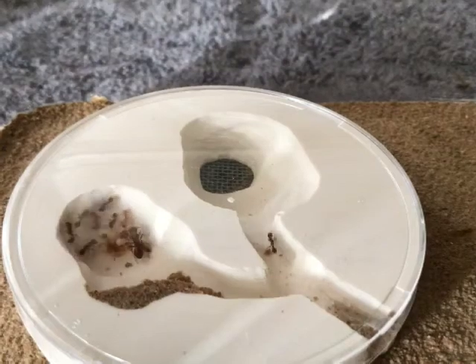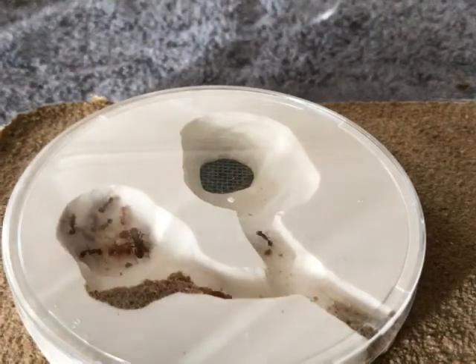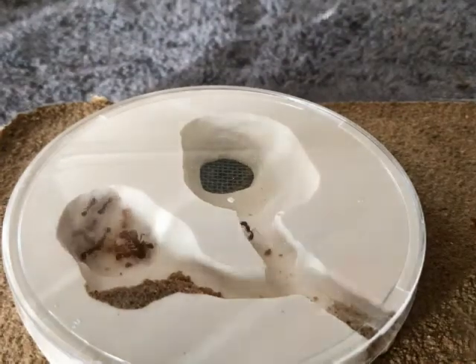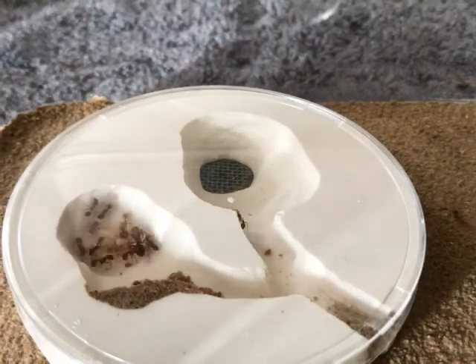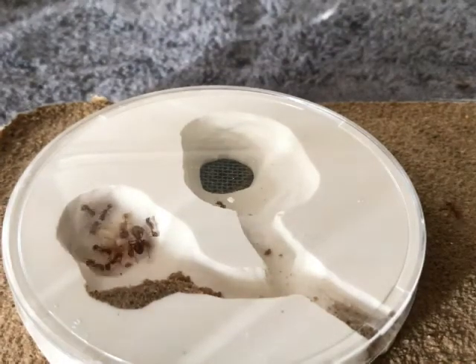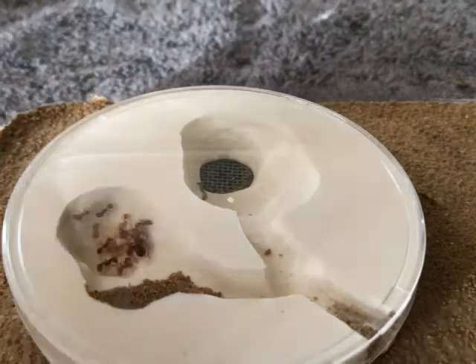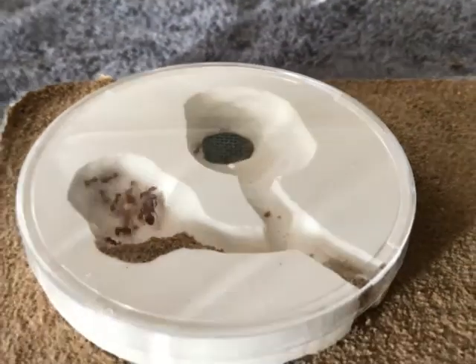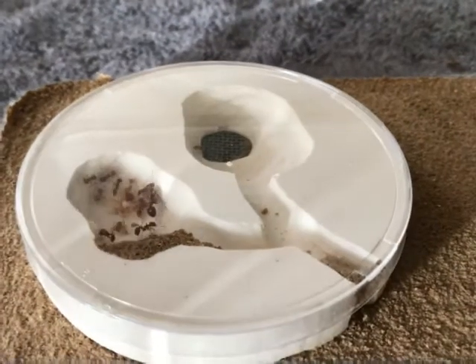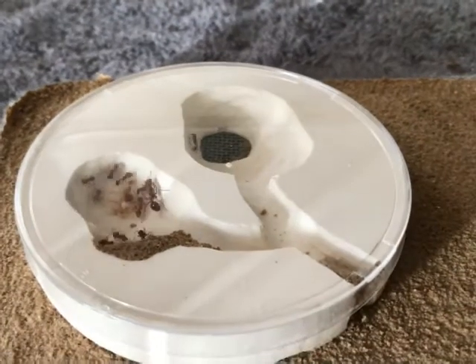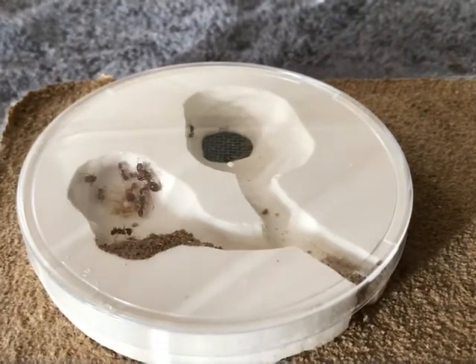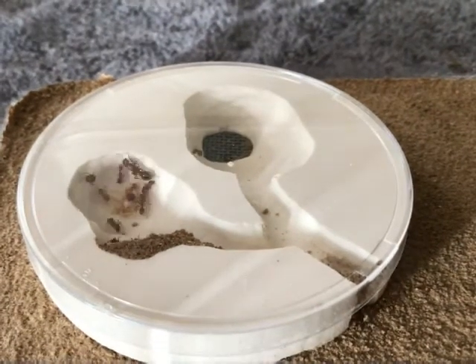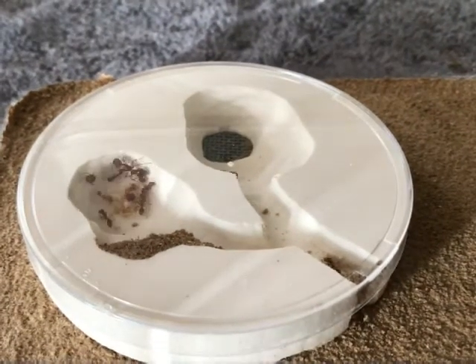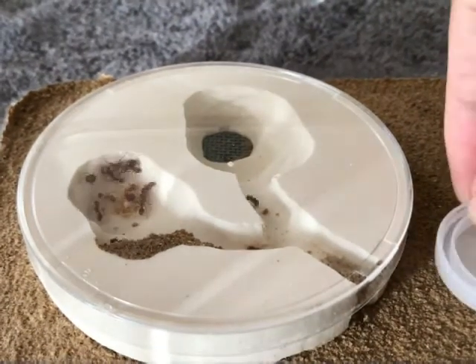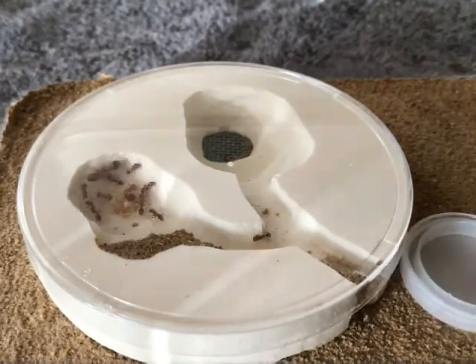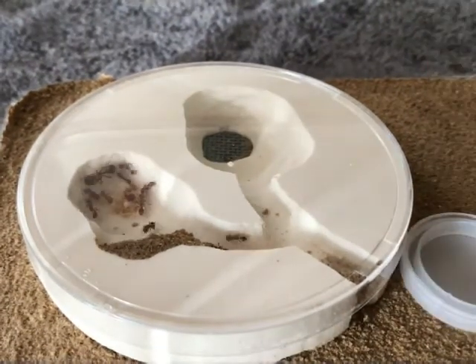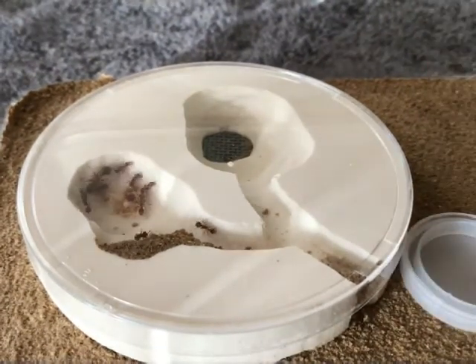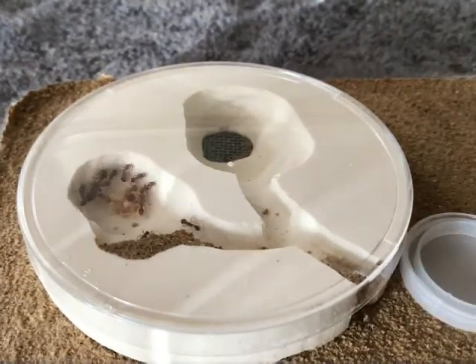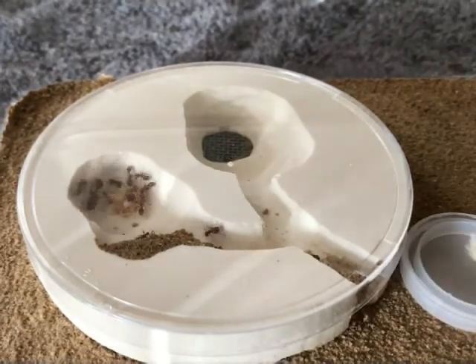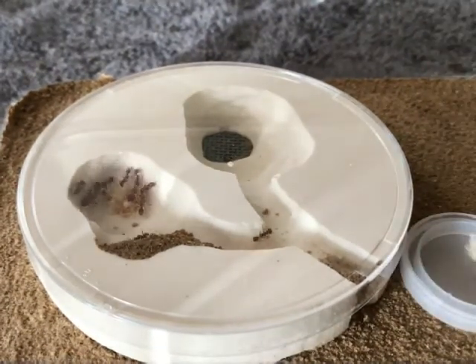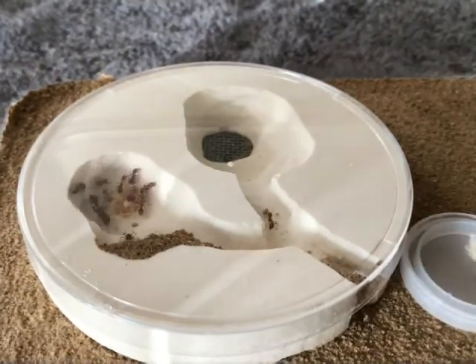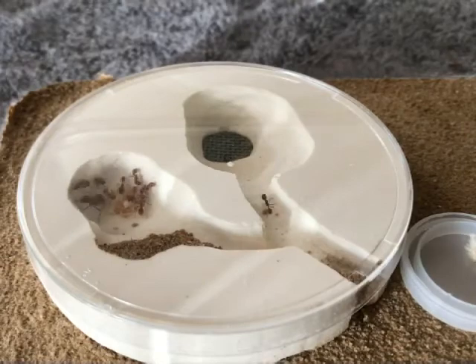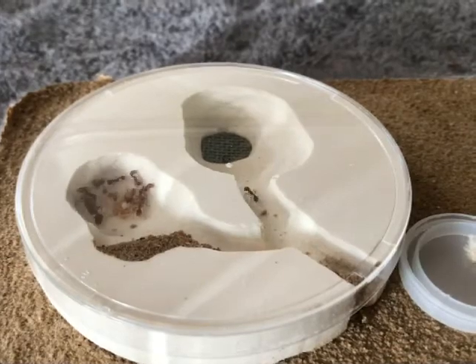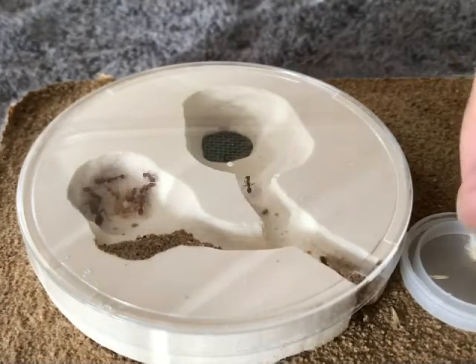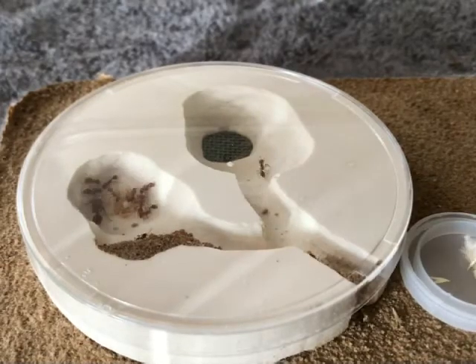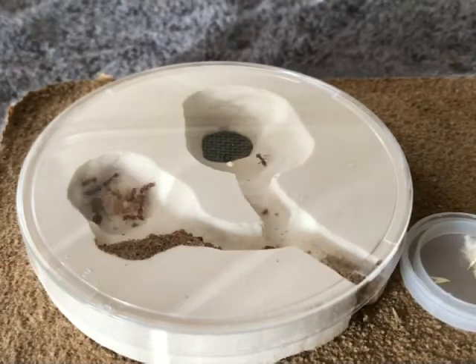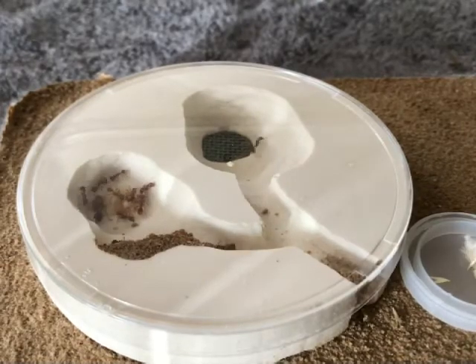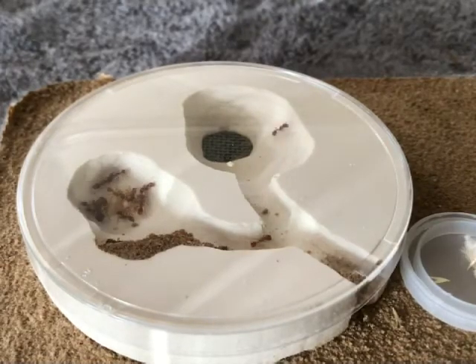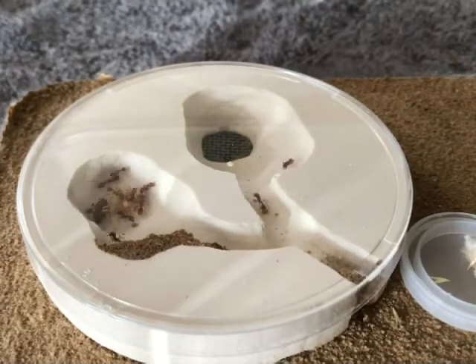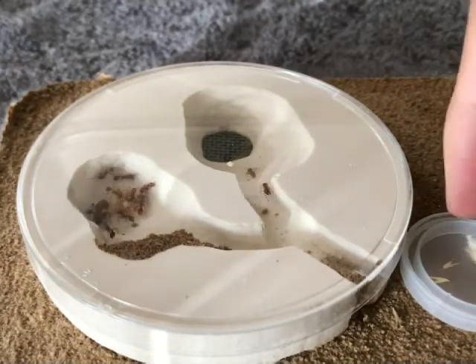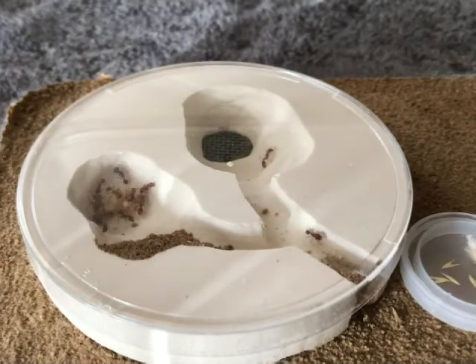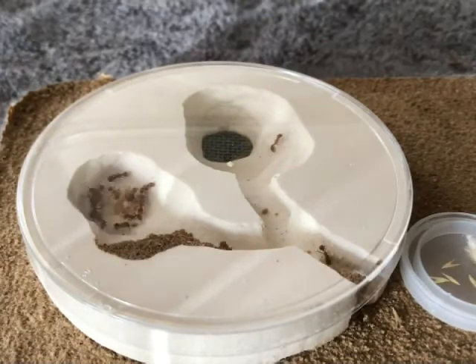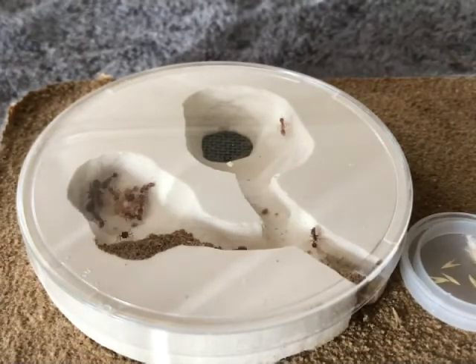Hey everyone and welcome back. This is my Pogonomyrmex Subnidus. If you remember my last video, it was about me making a formicarium for them.